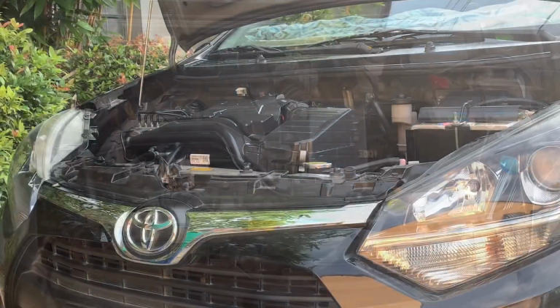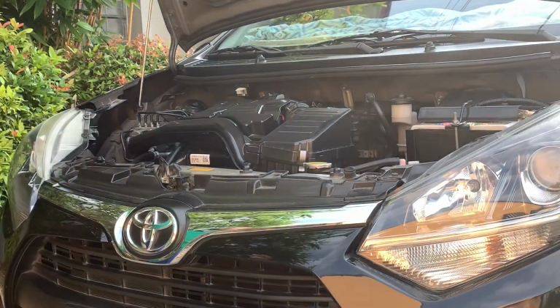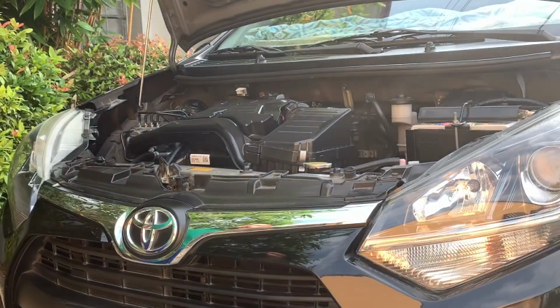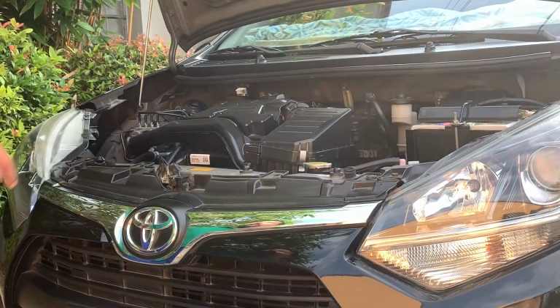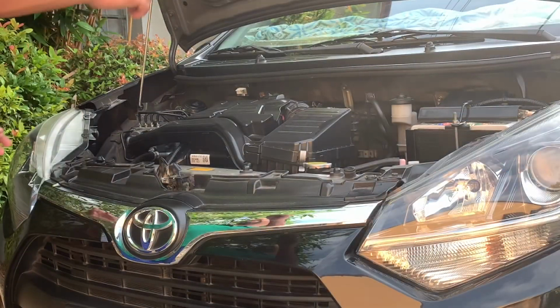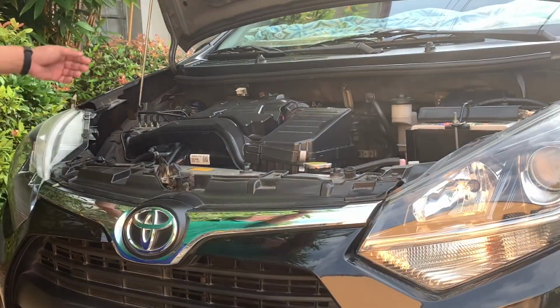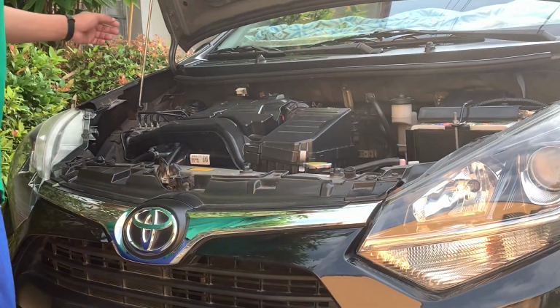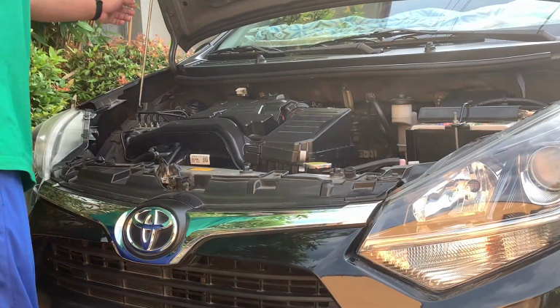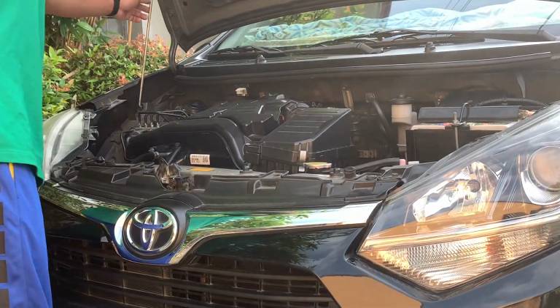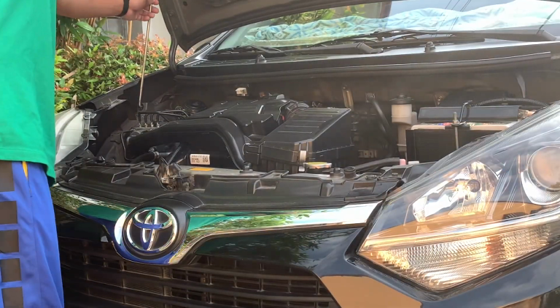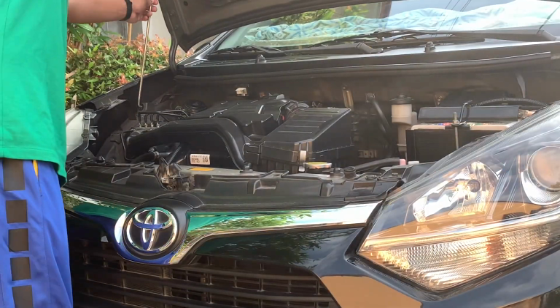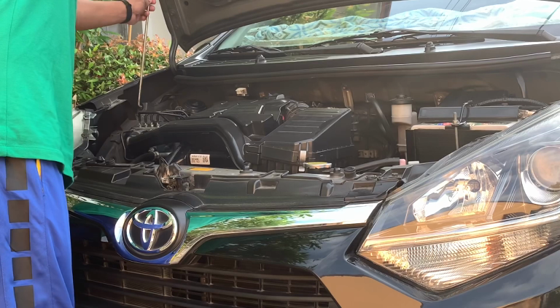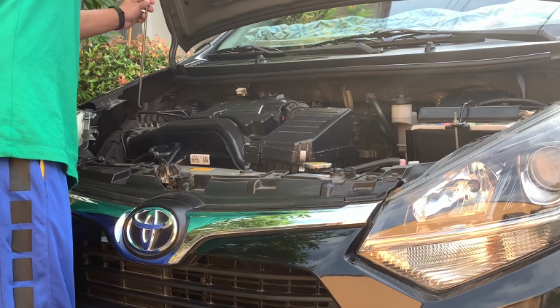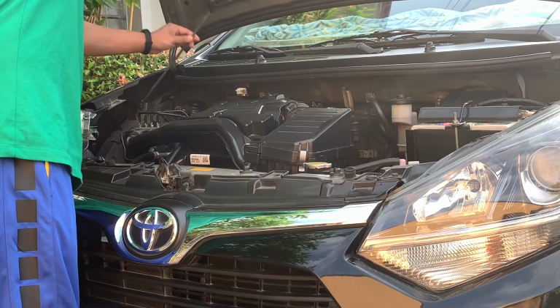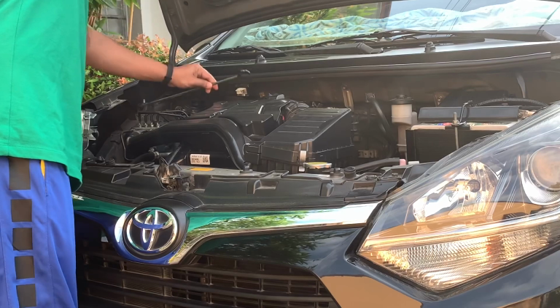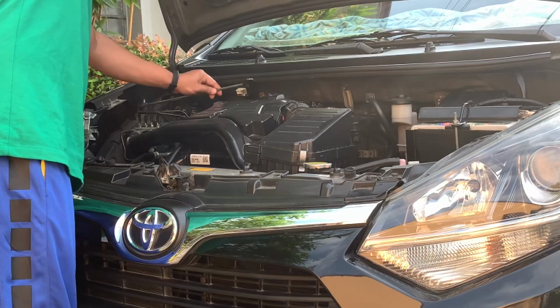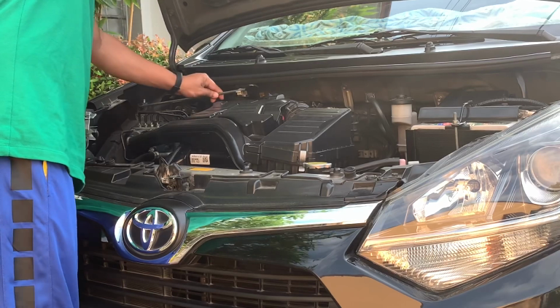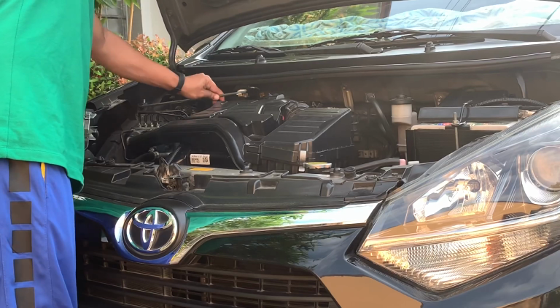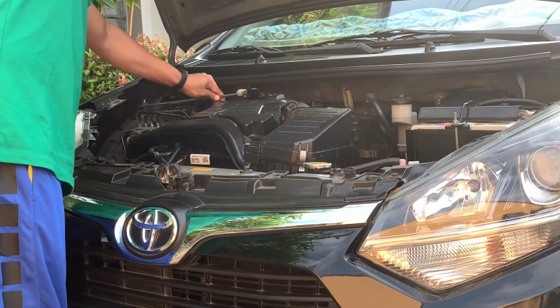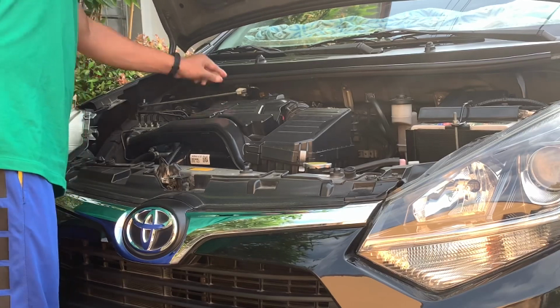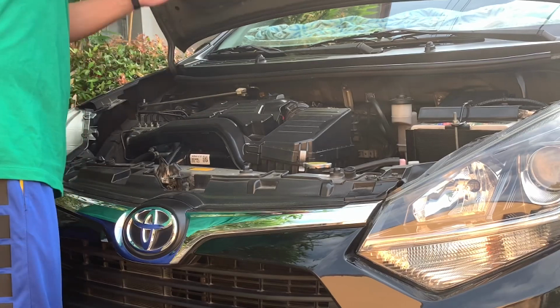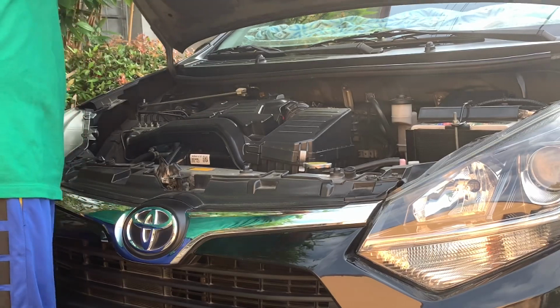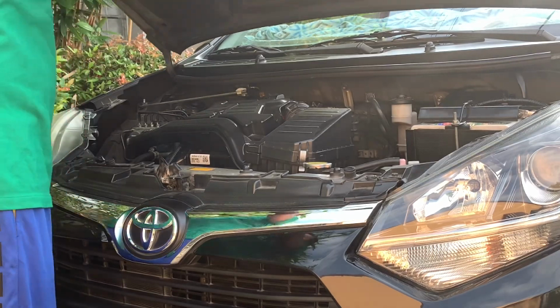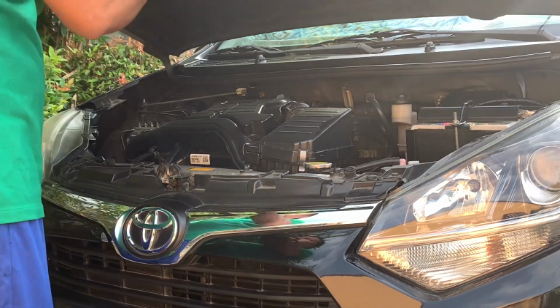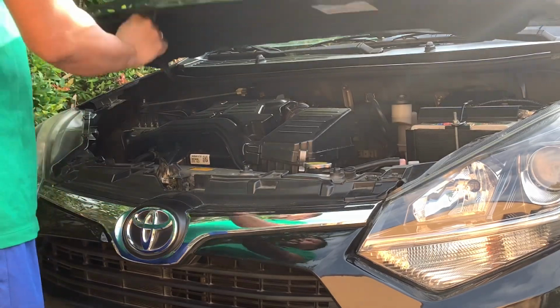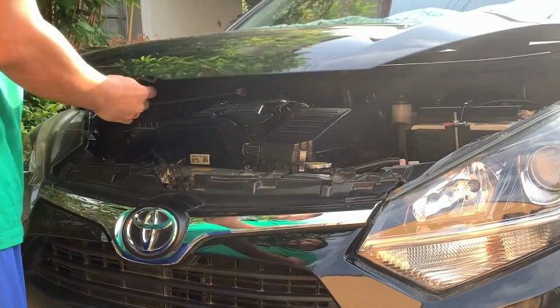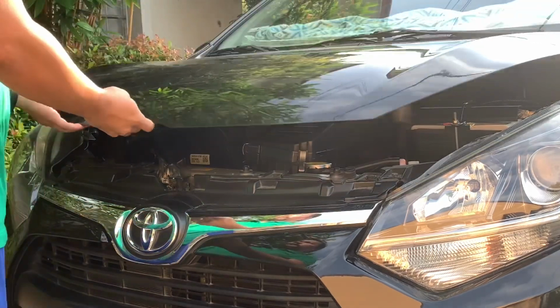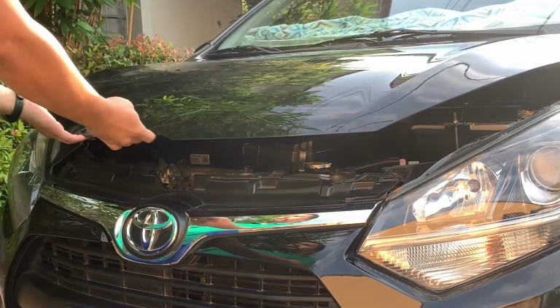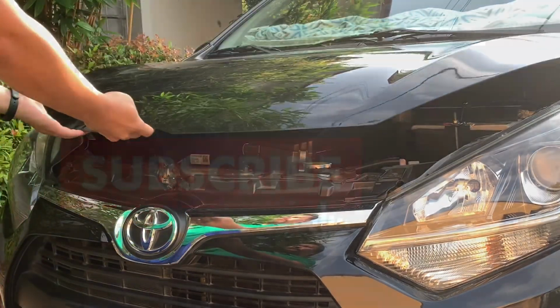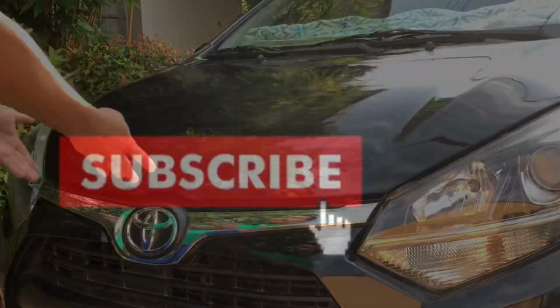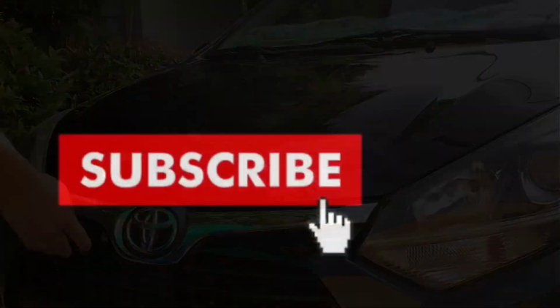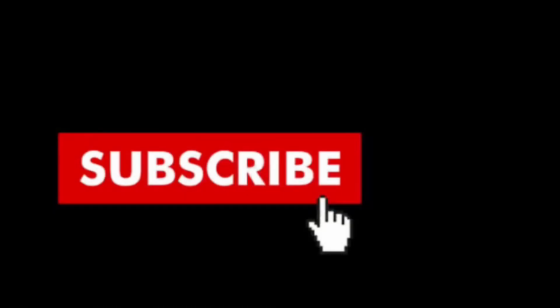I hope marami kayong natutunan. Please consider subscribing. May God bless you. And I'll see you soon.